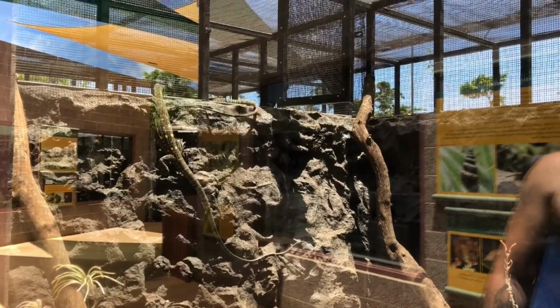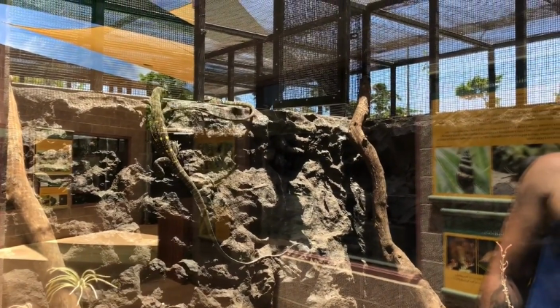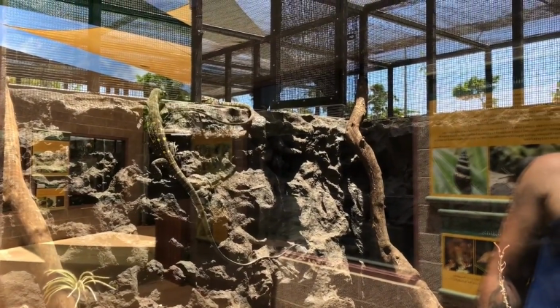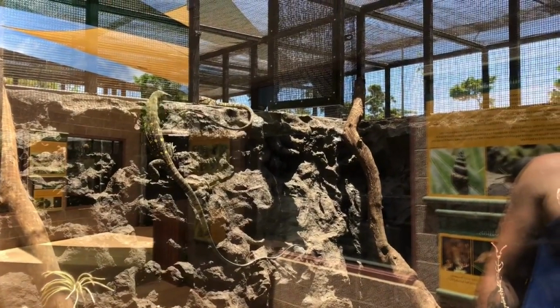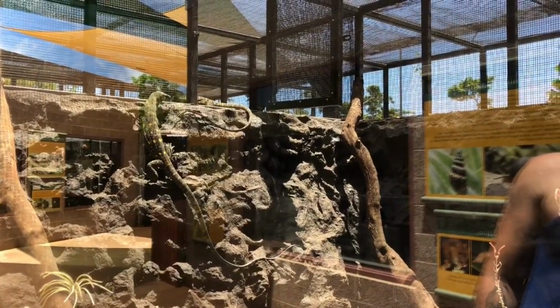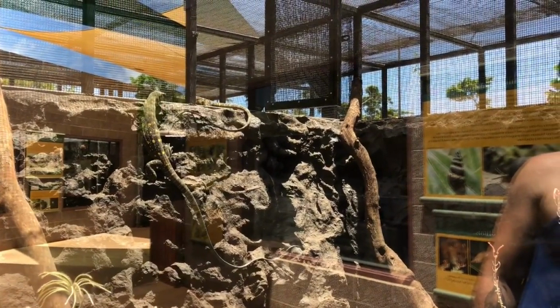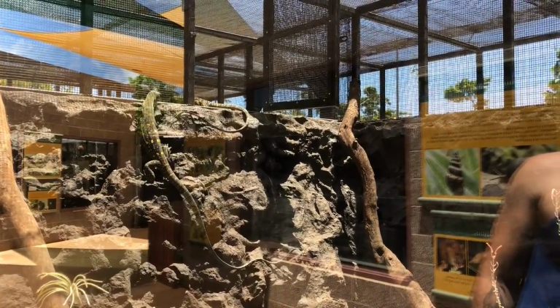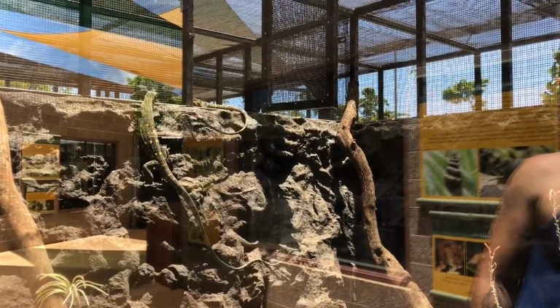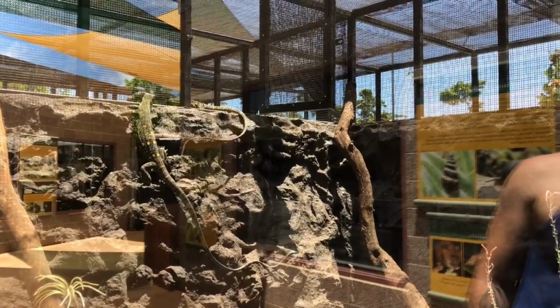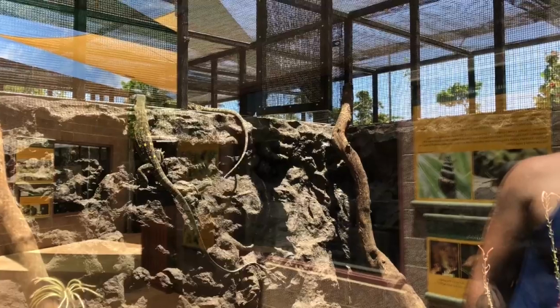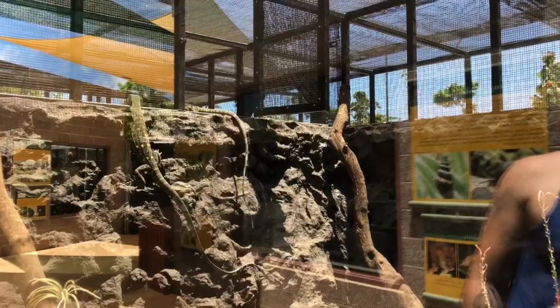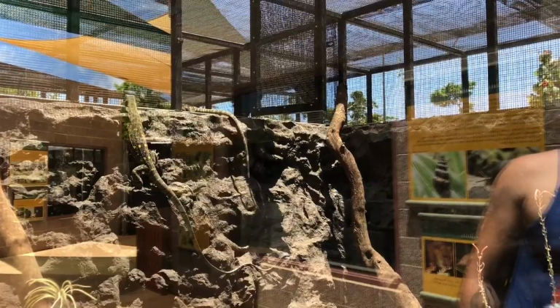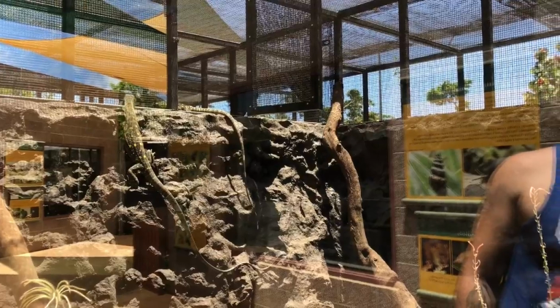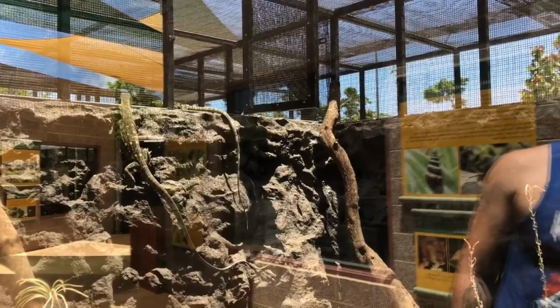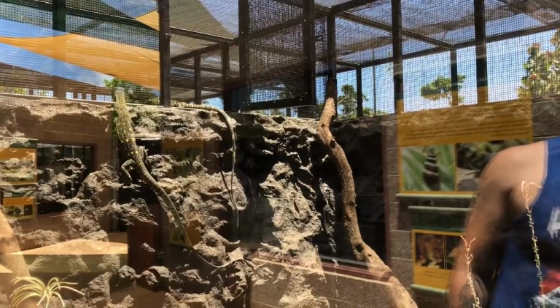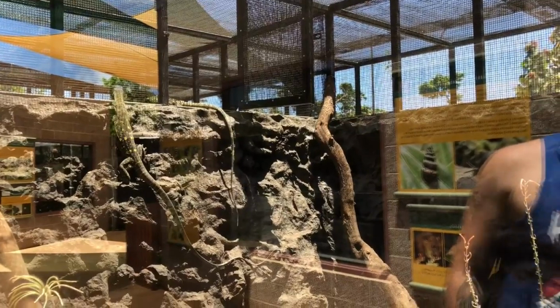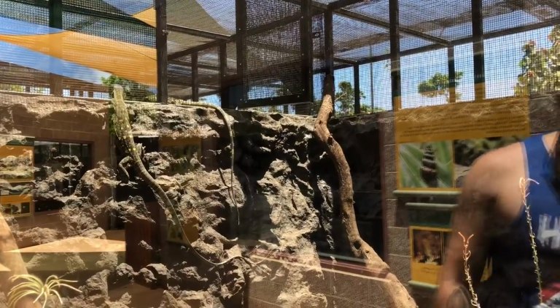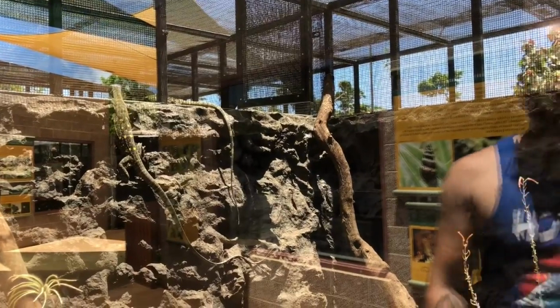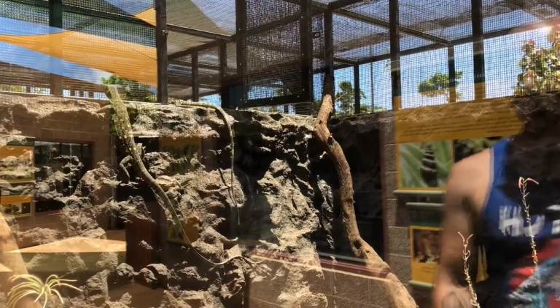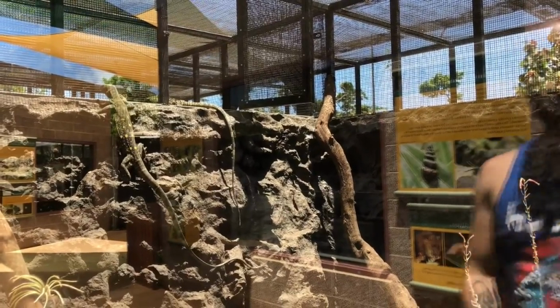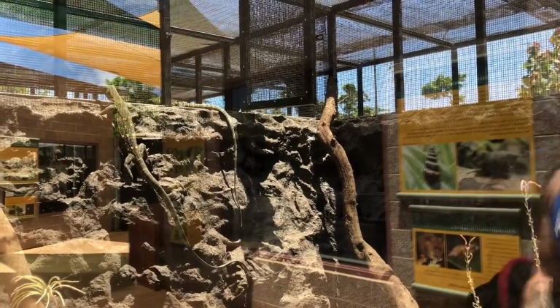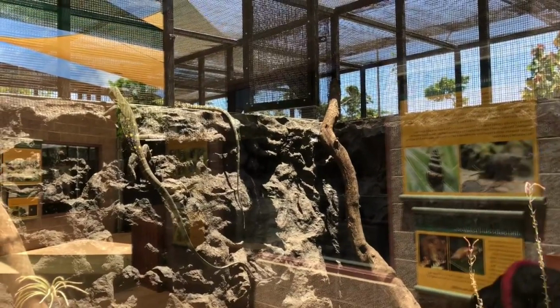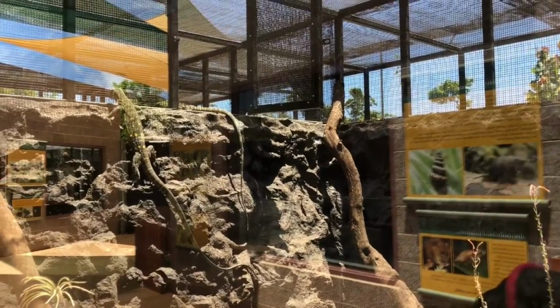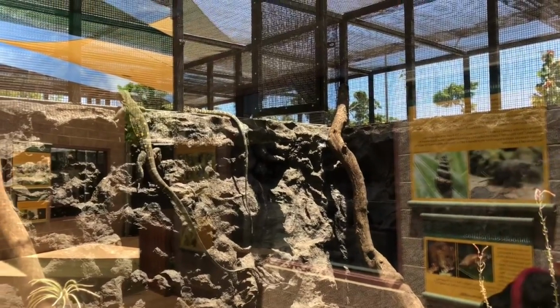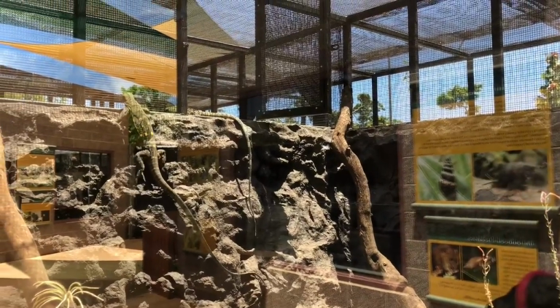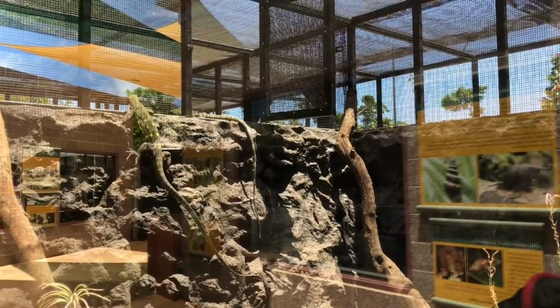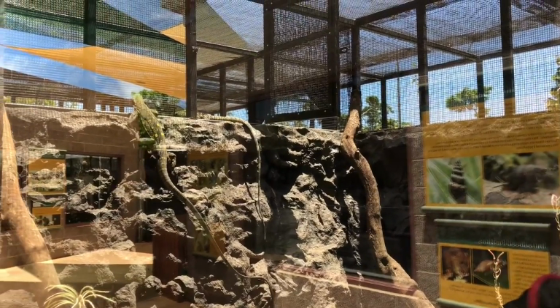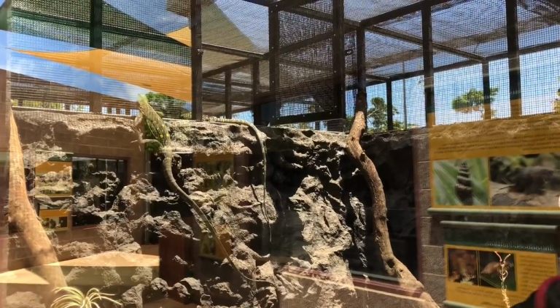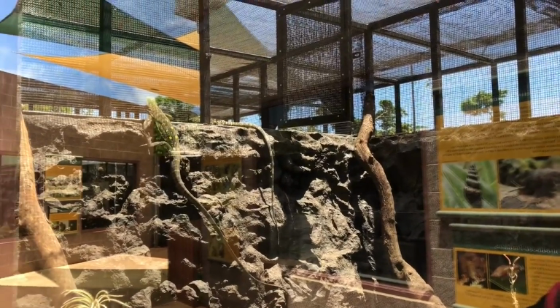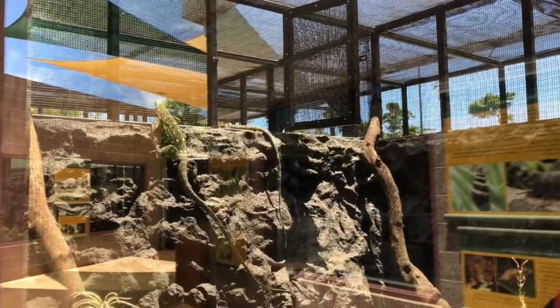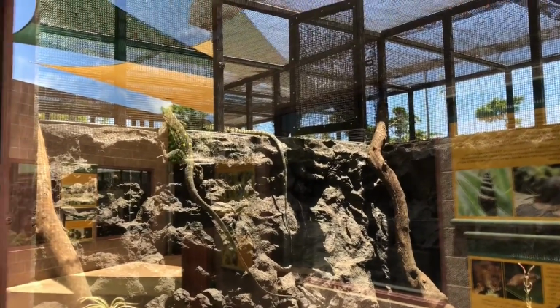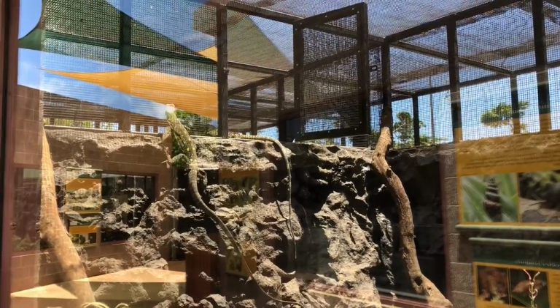Look how long their tails are though! Yeah, that's super long. And they climb so low.